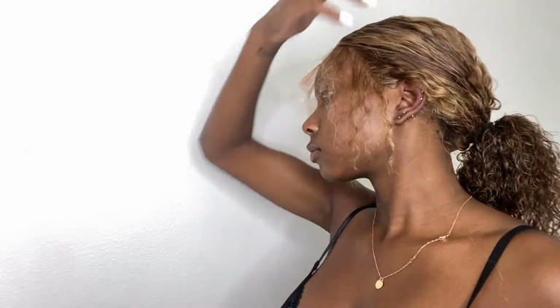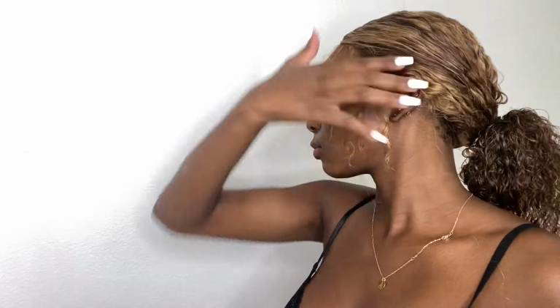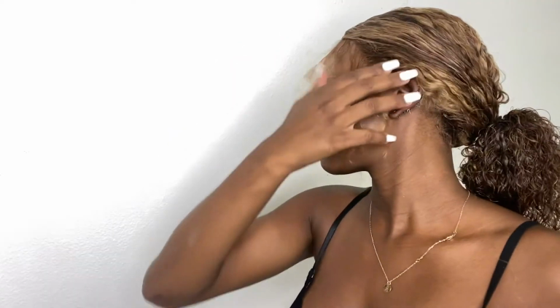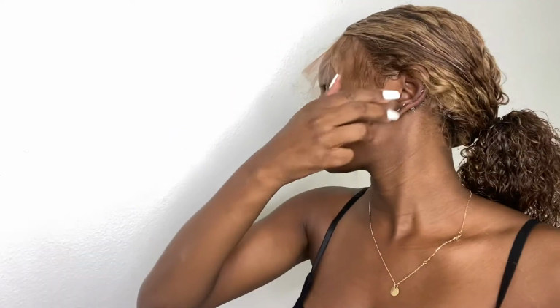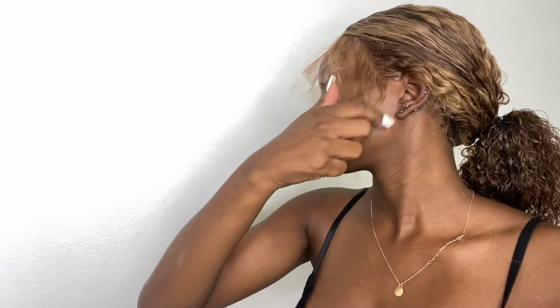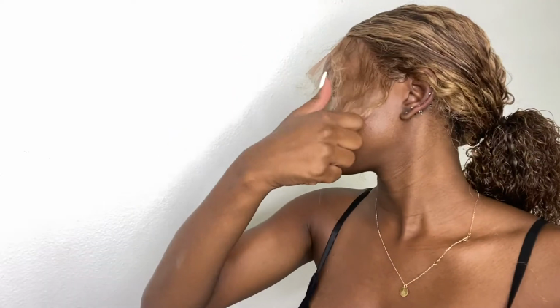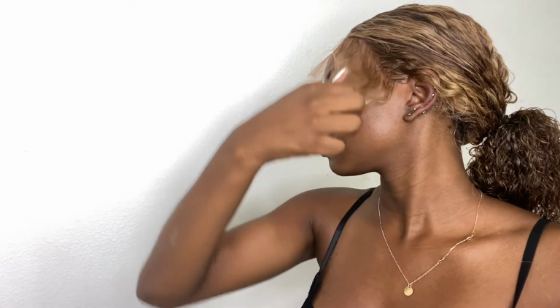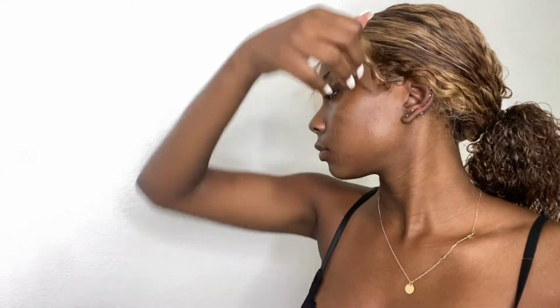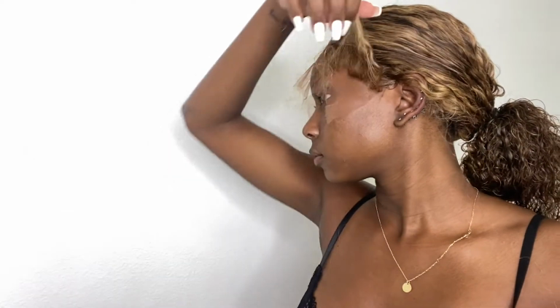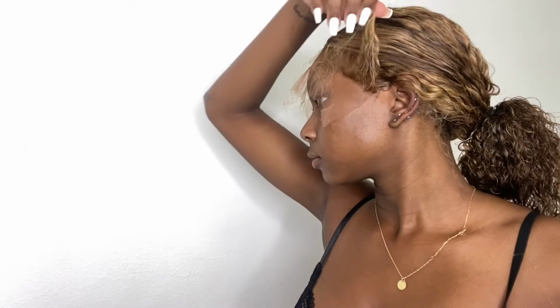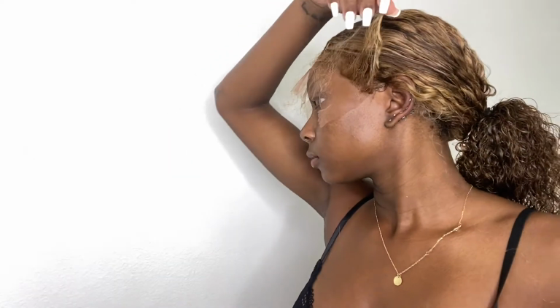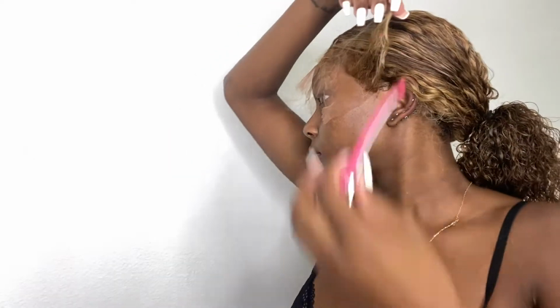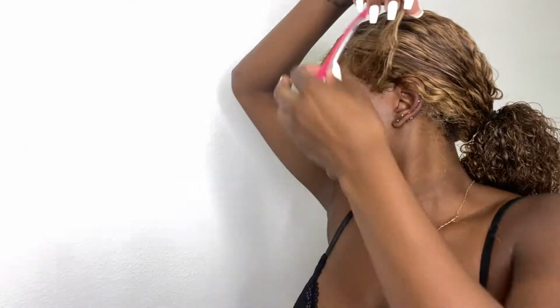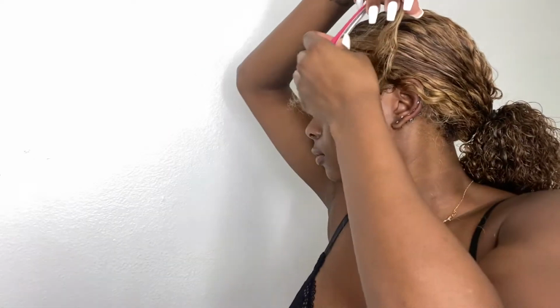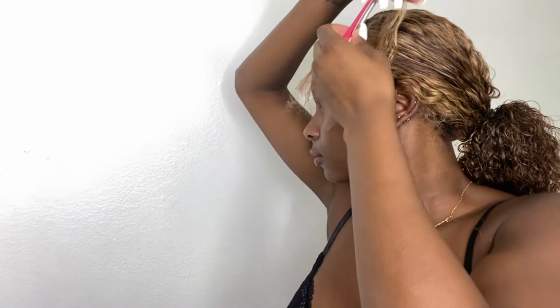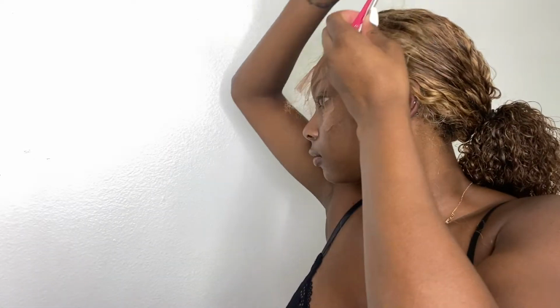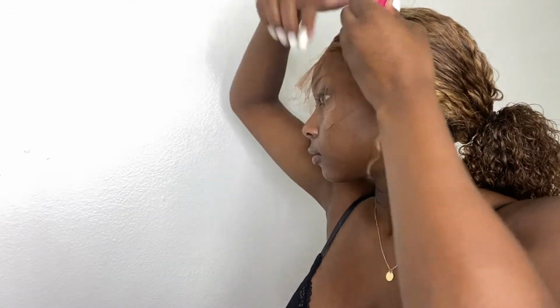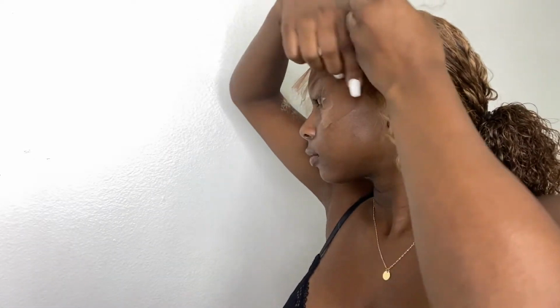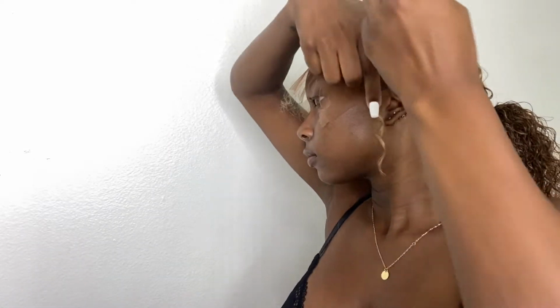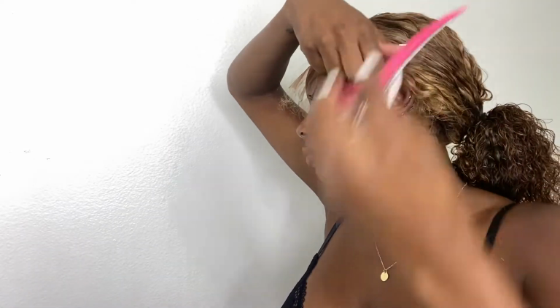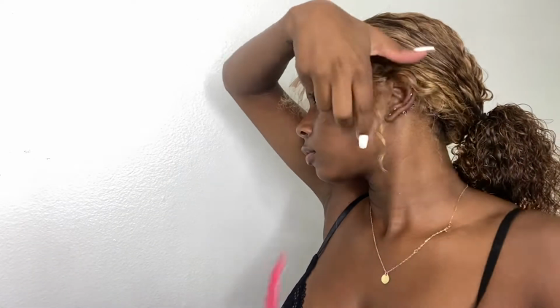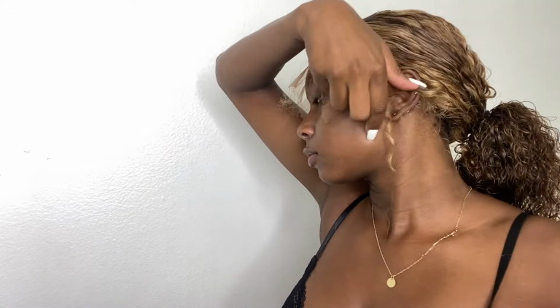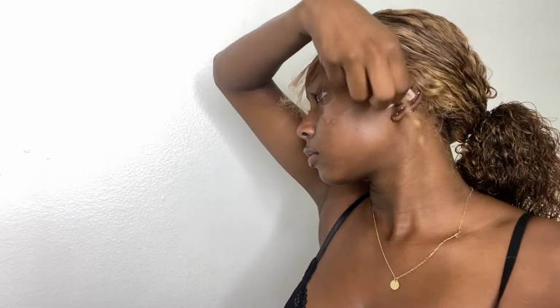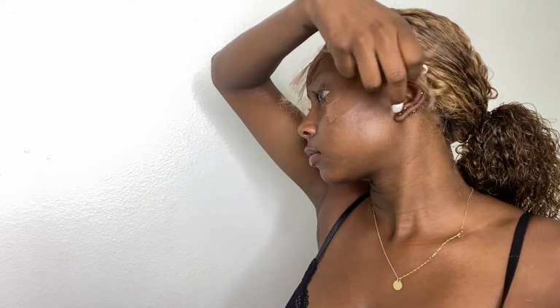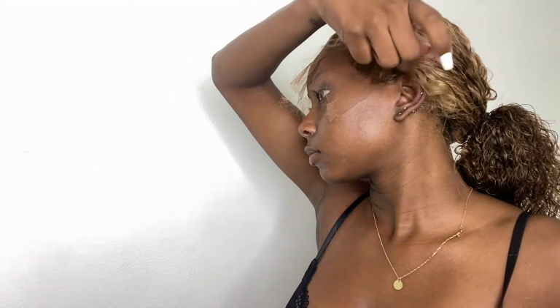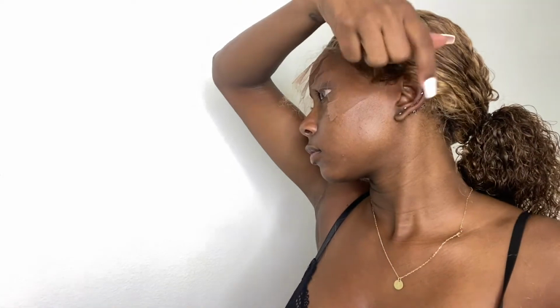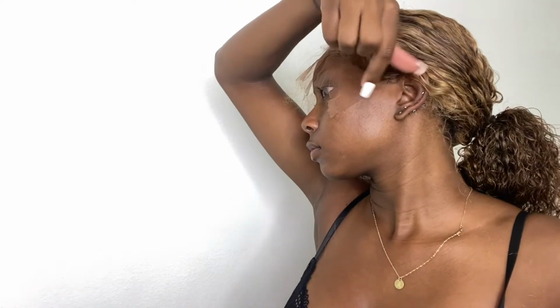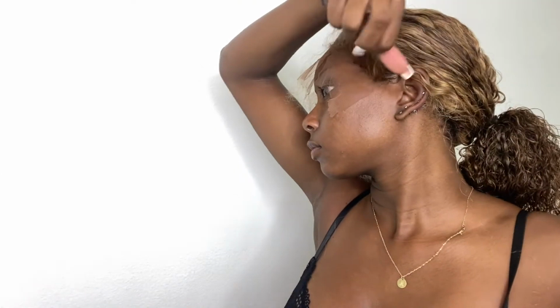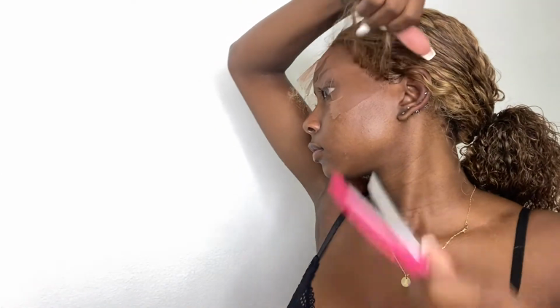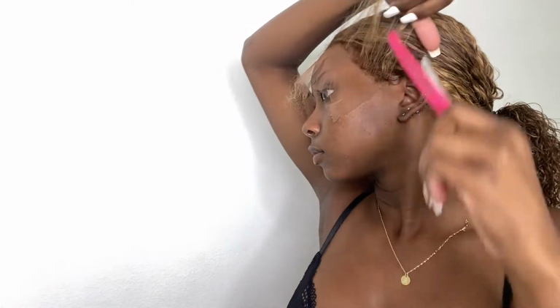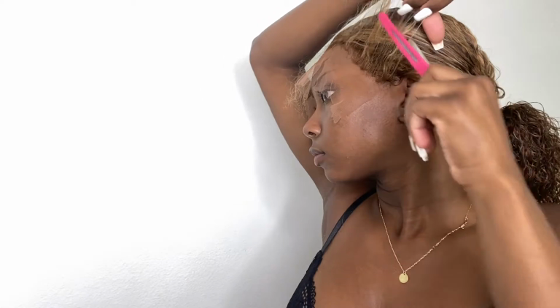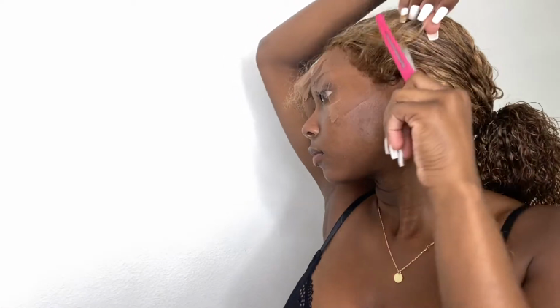Now it's time for dramatic baby hairs, but first I'm going to cut this lace off.